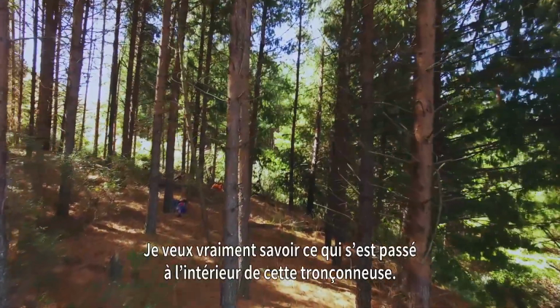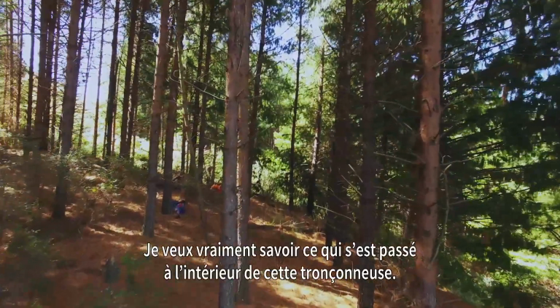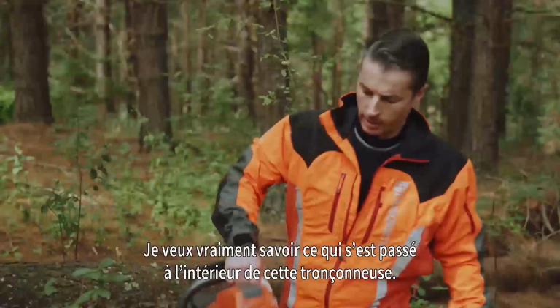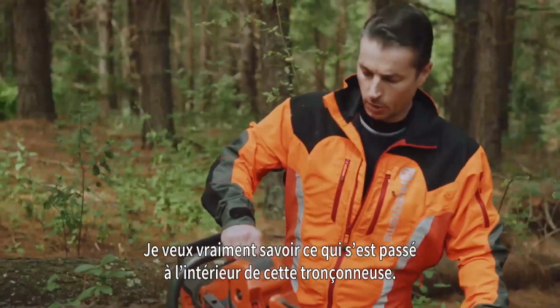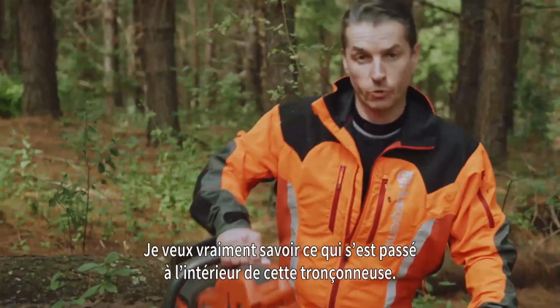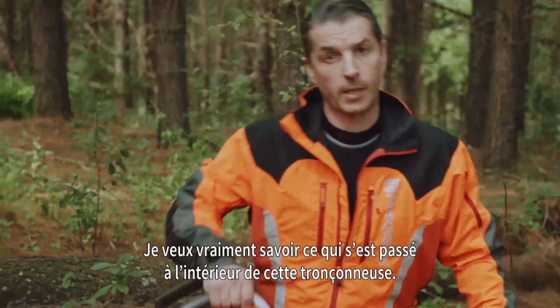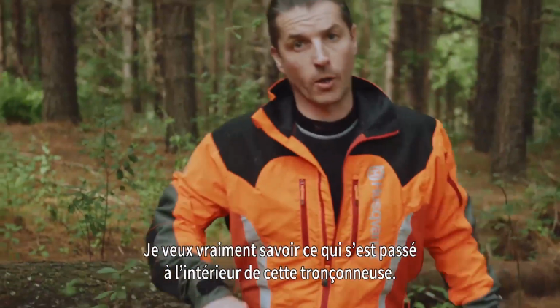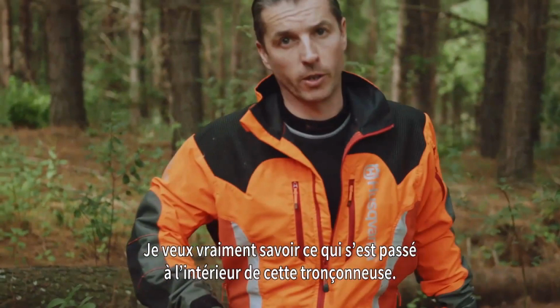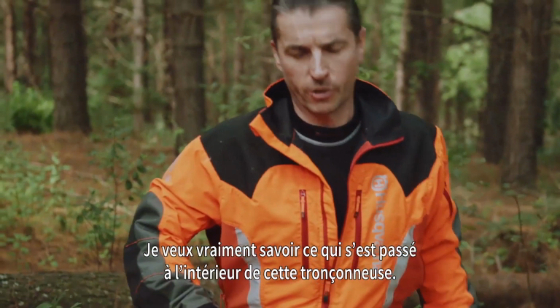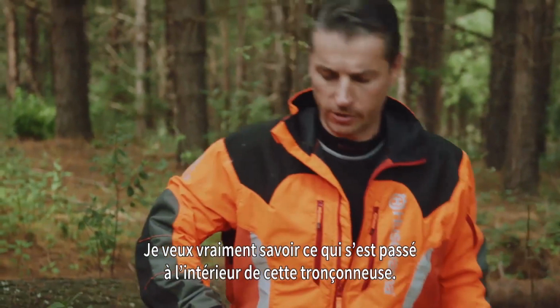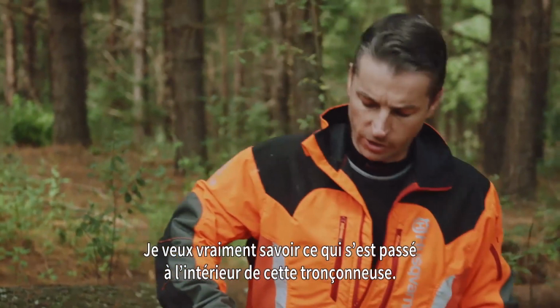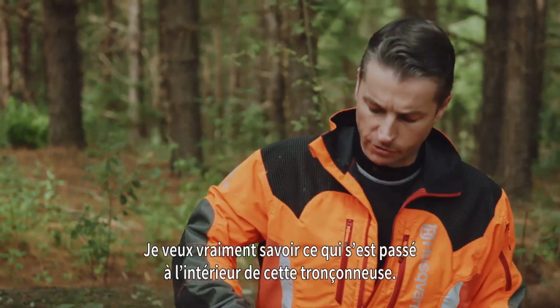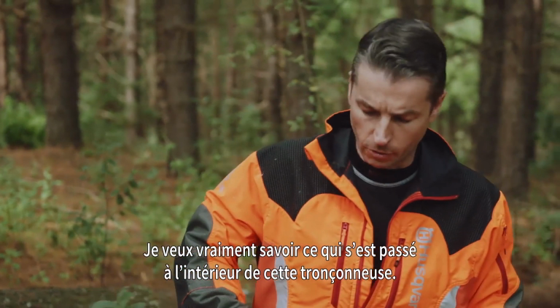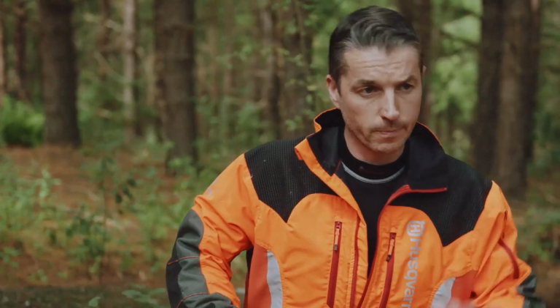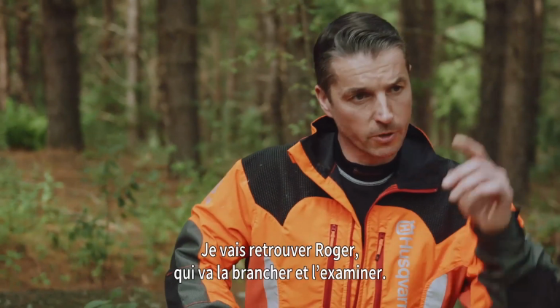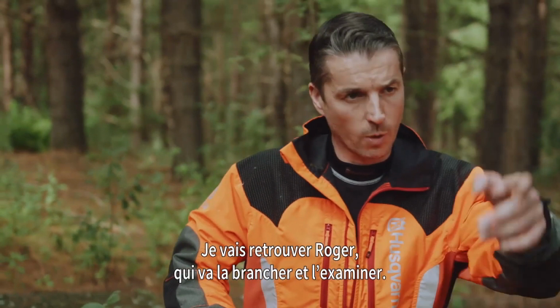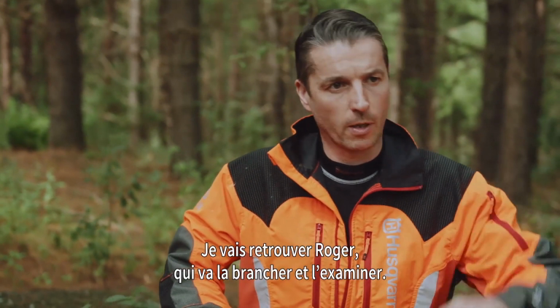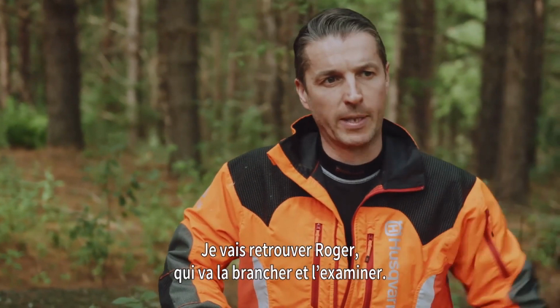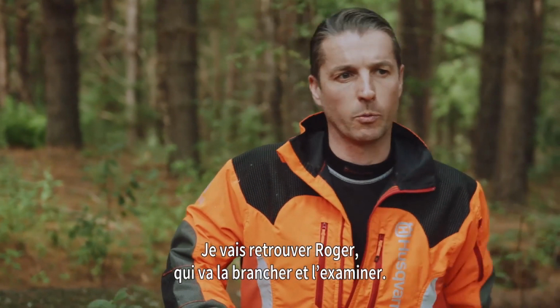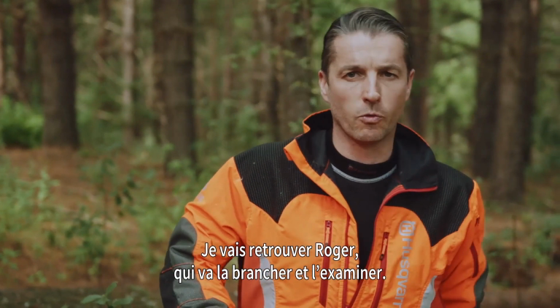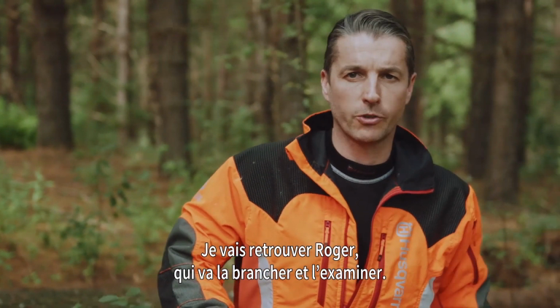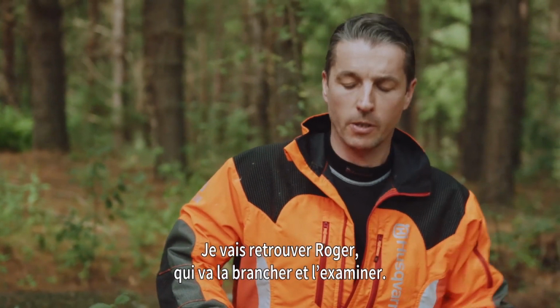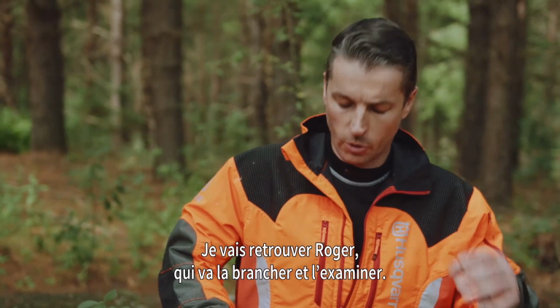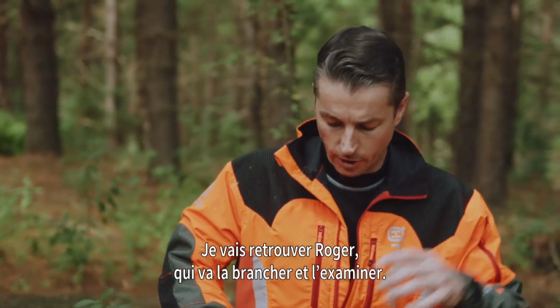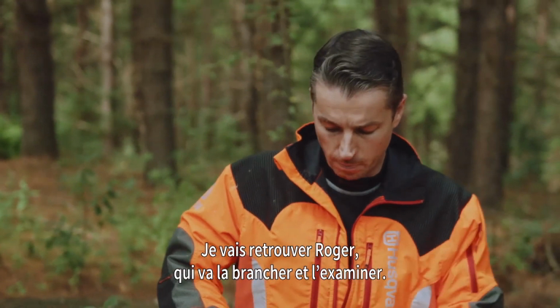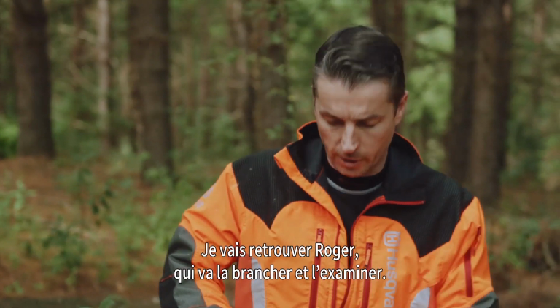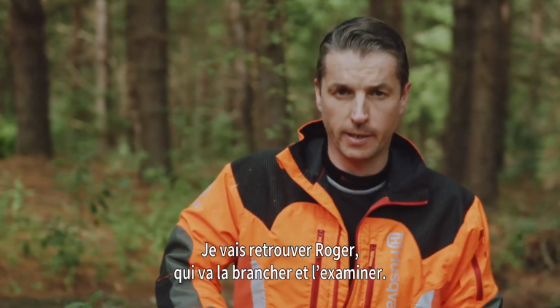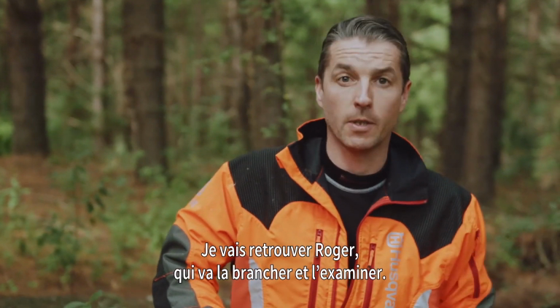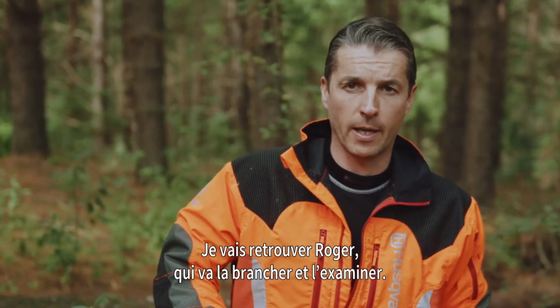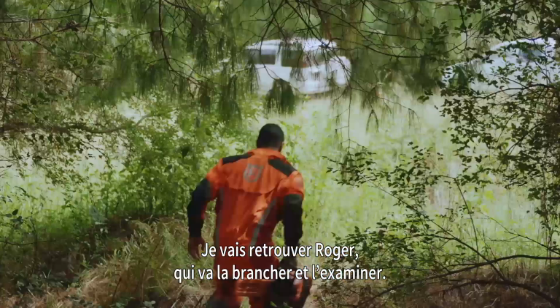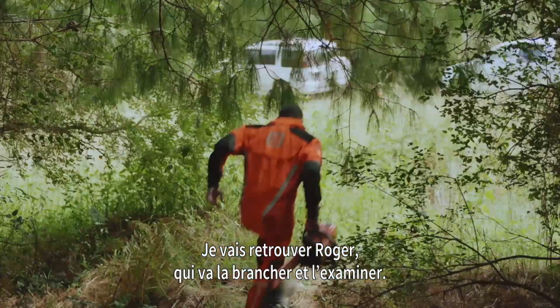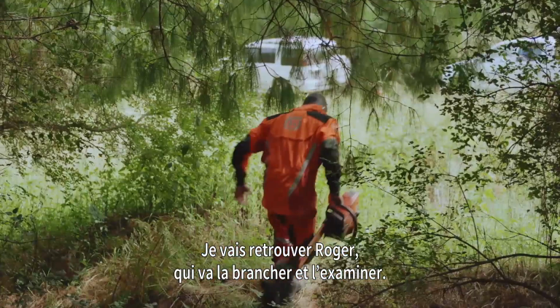I want to really know what's been going on inside this chainsaw, so I'm going to meet up with Roger, who's going to plug it in and have a look.